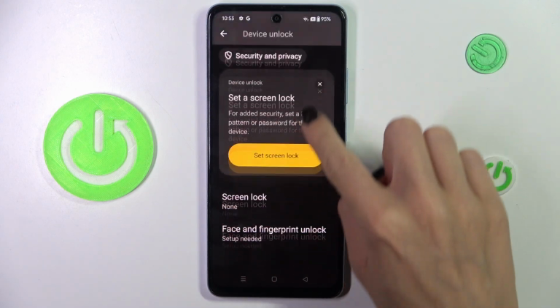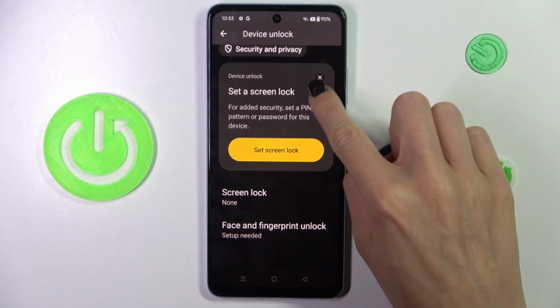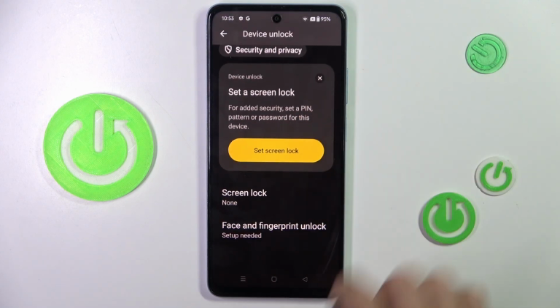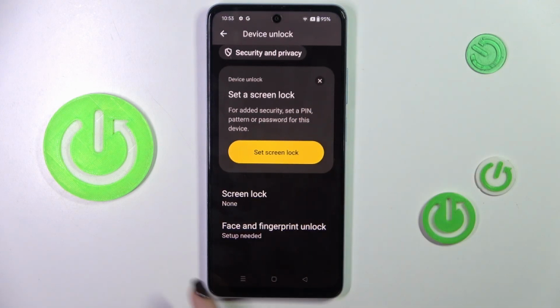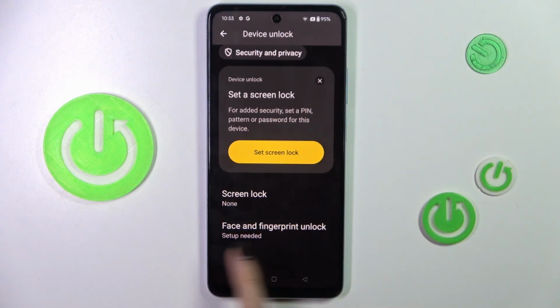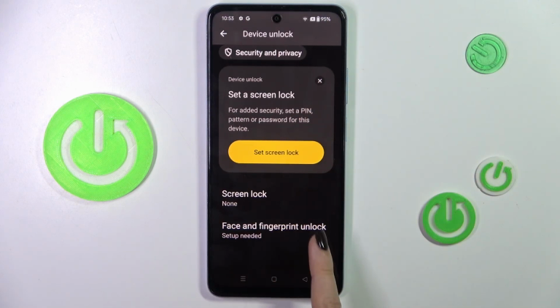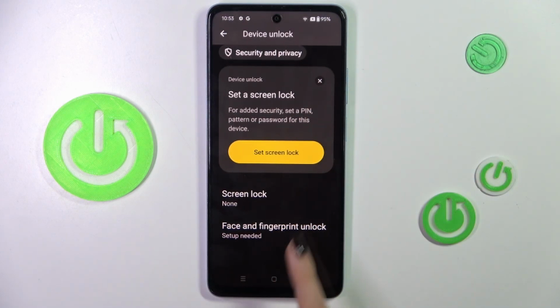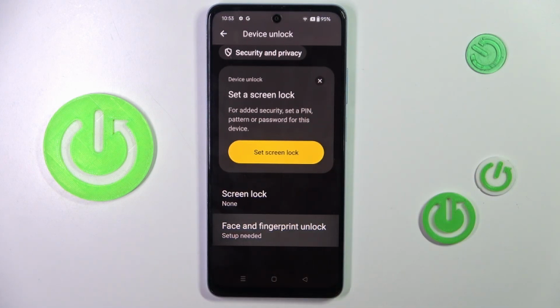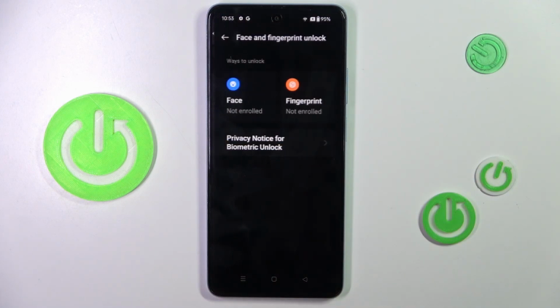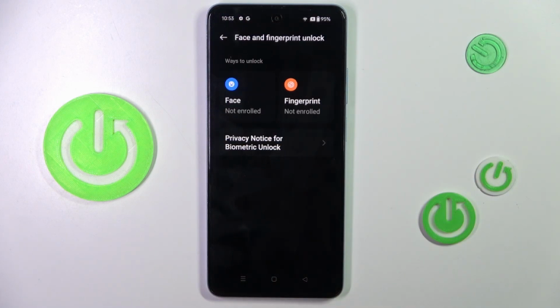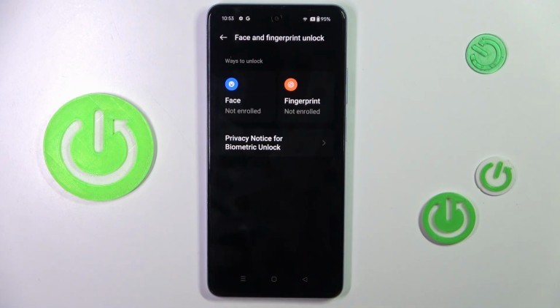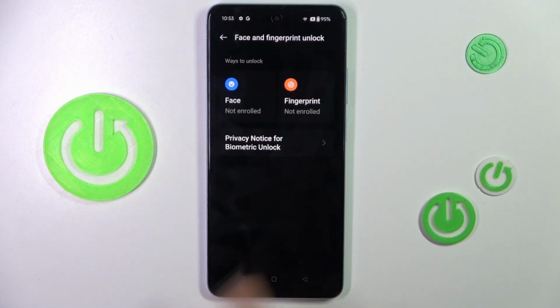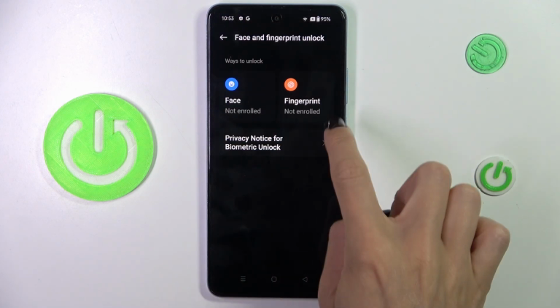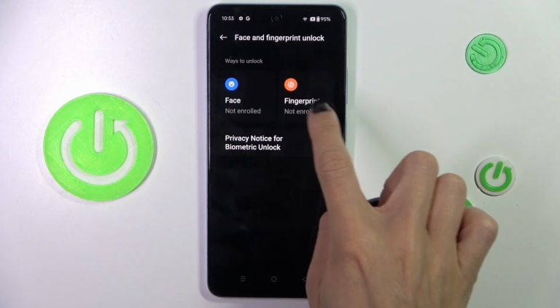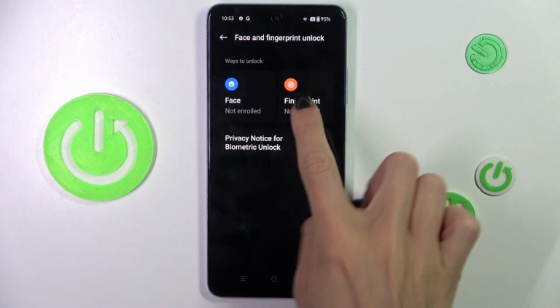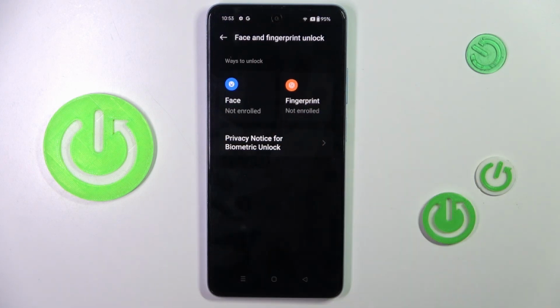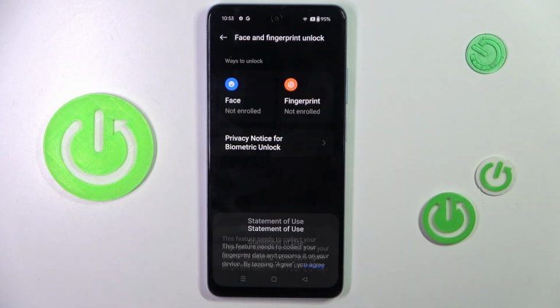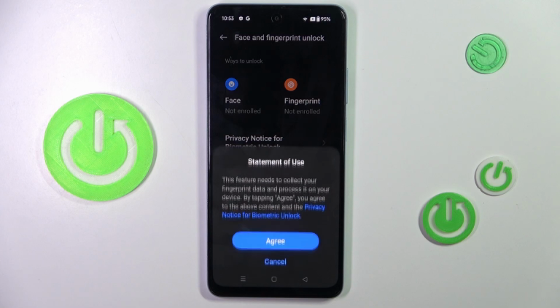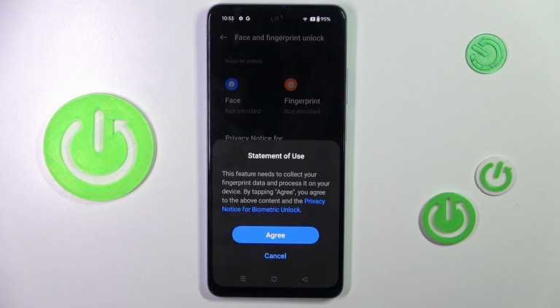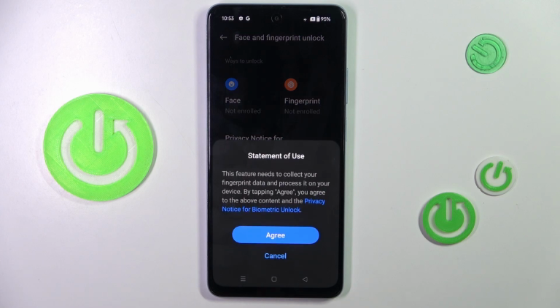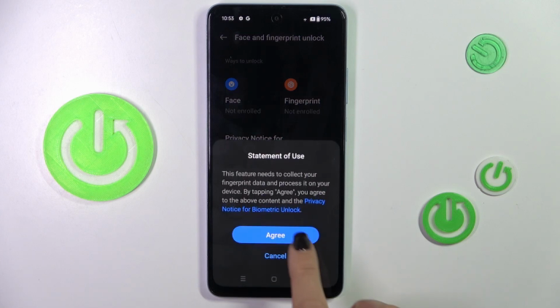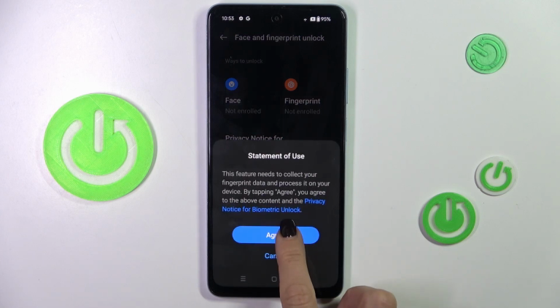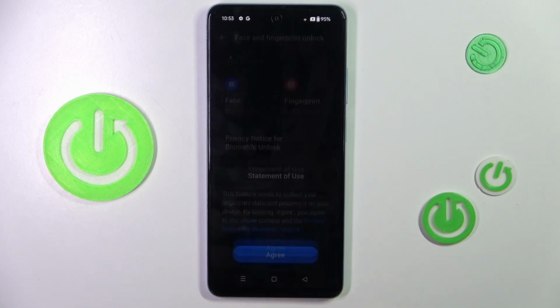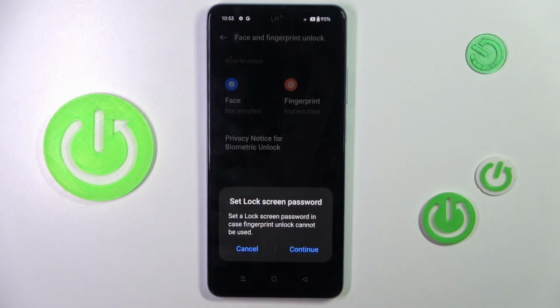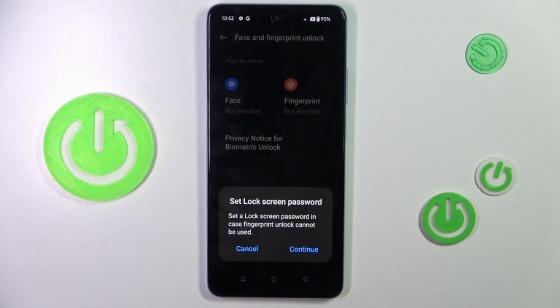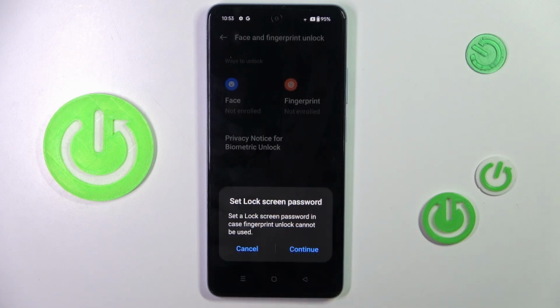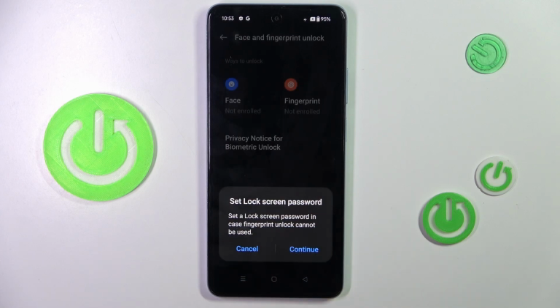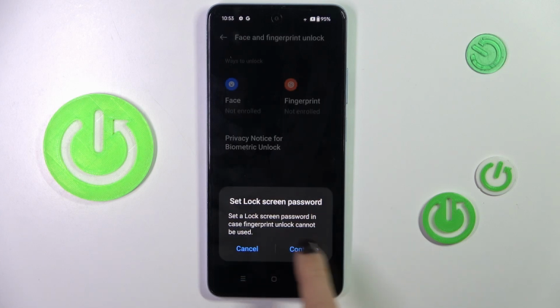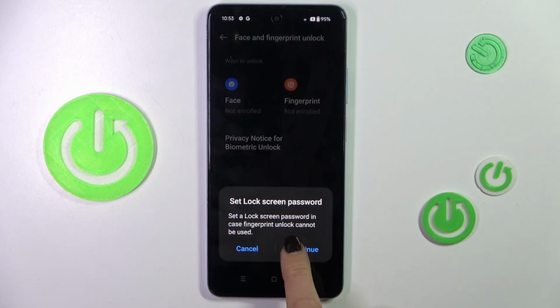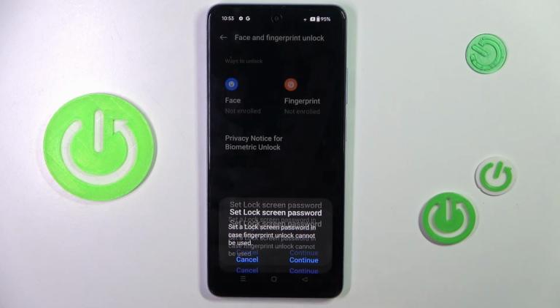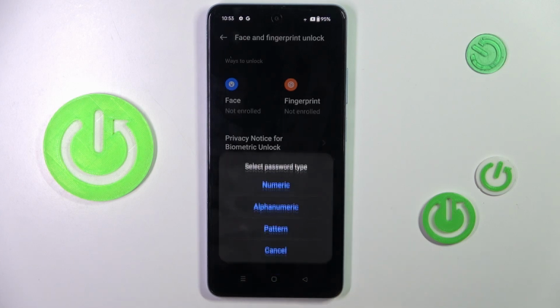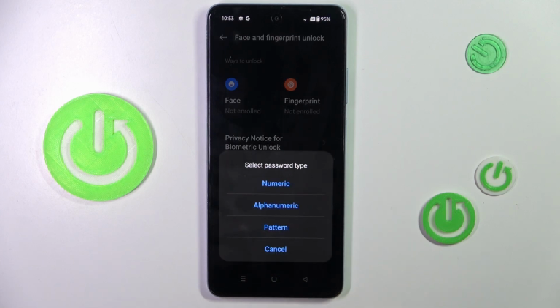Here, click on Face and Fingerprint. Select Fingerprint and tap on Agree to enroll it, then tap on Continue.